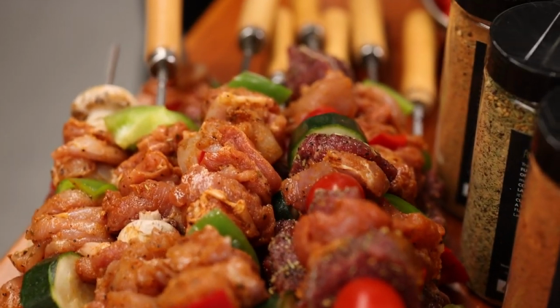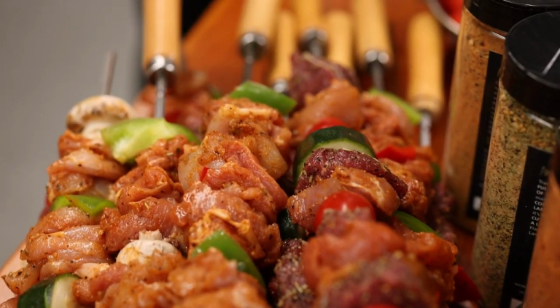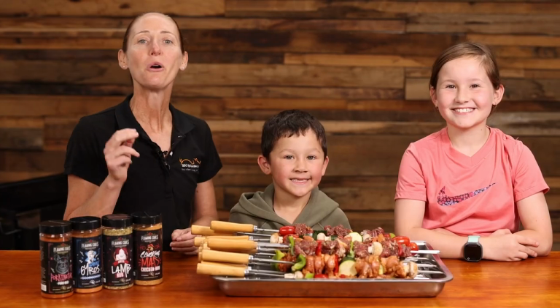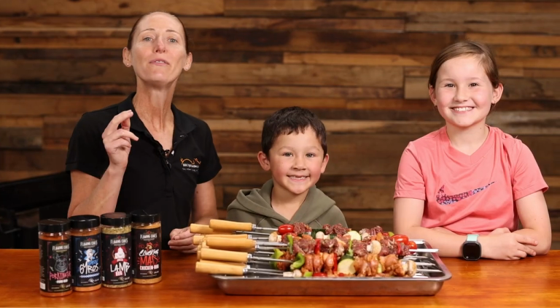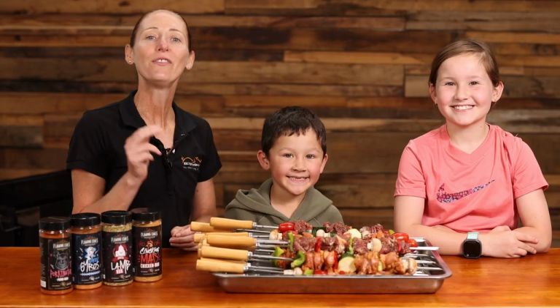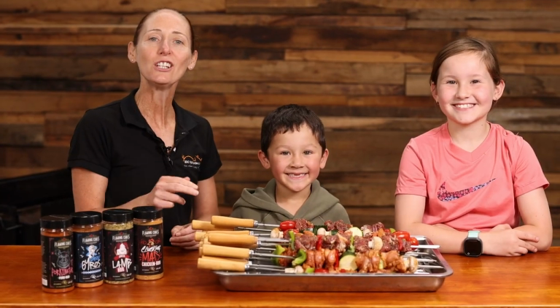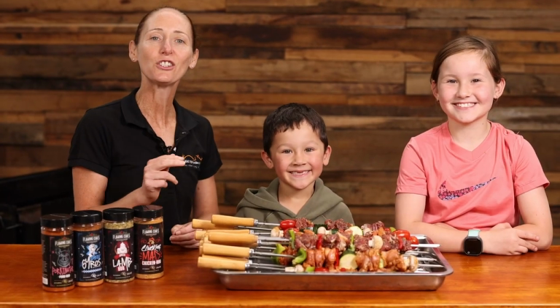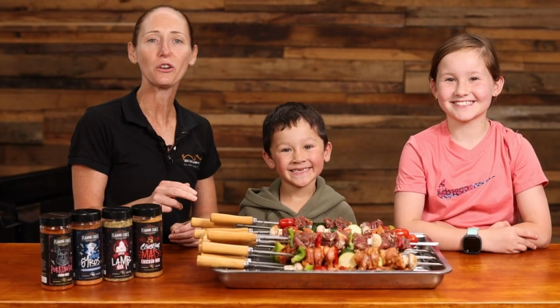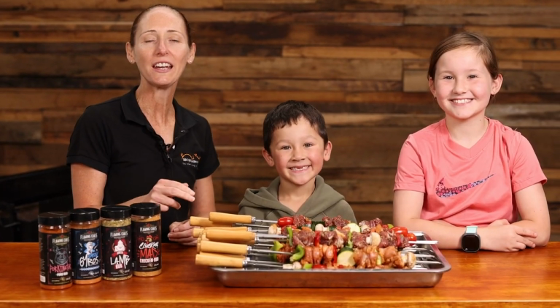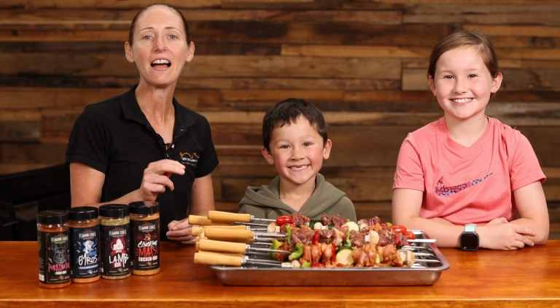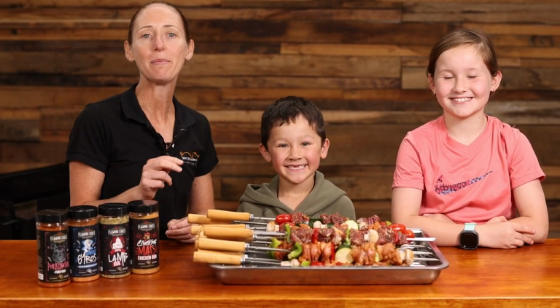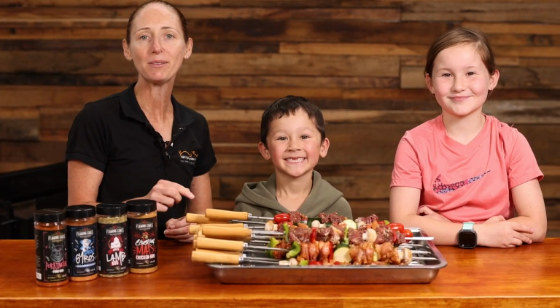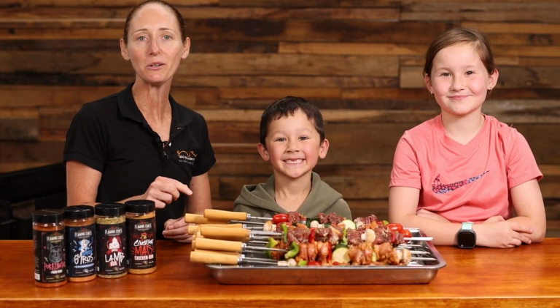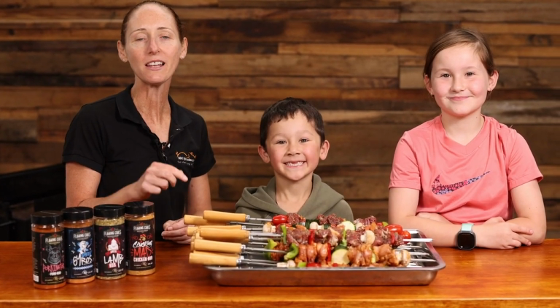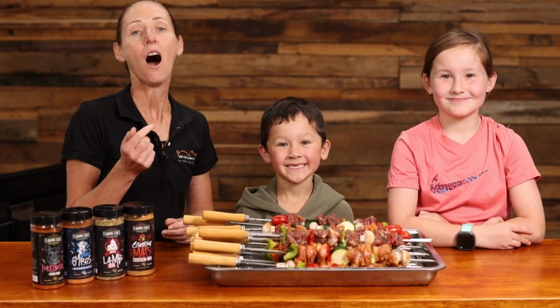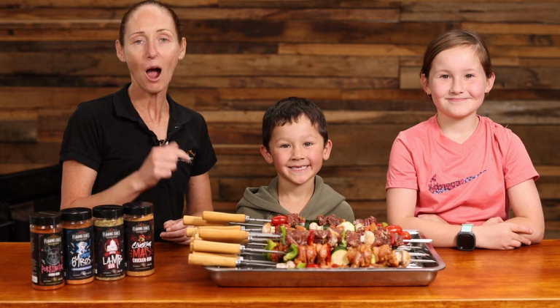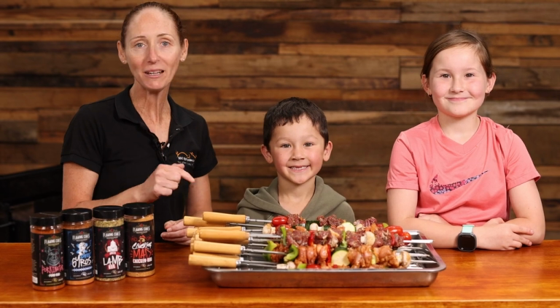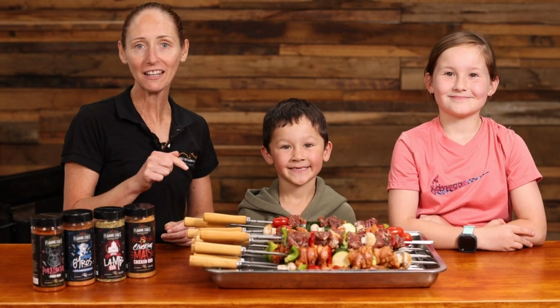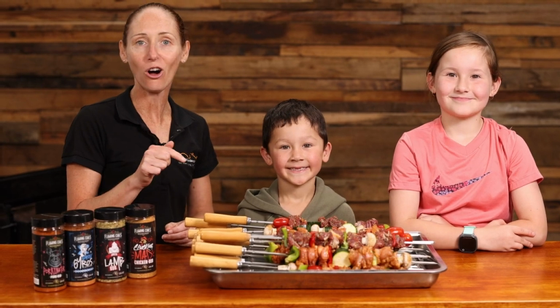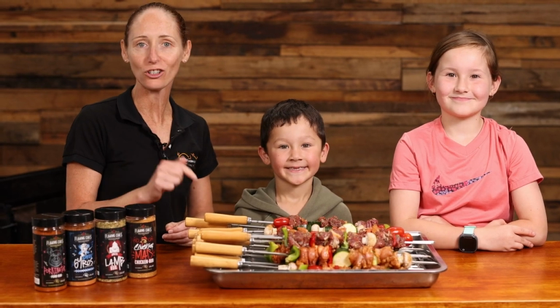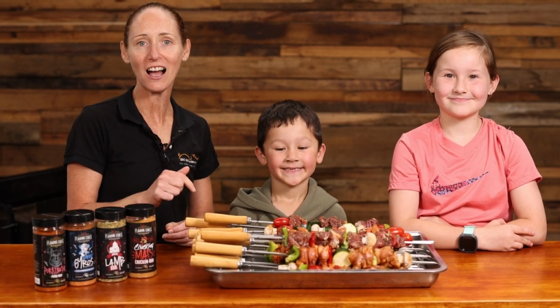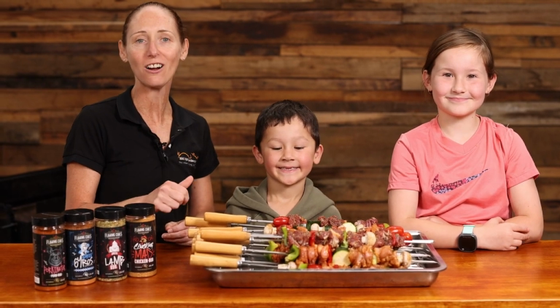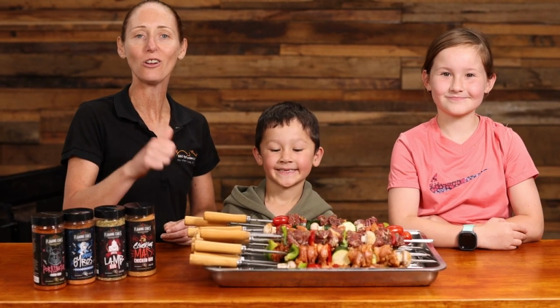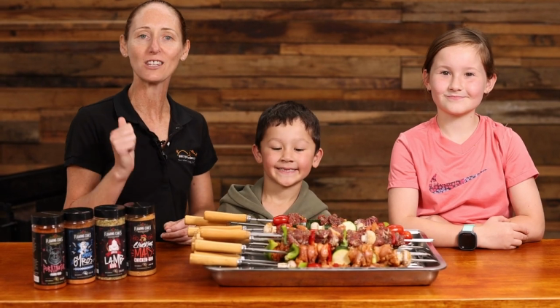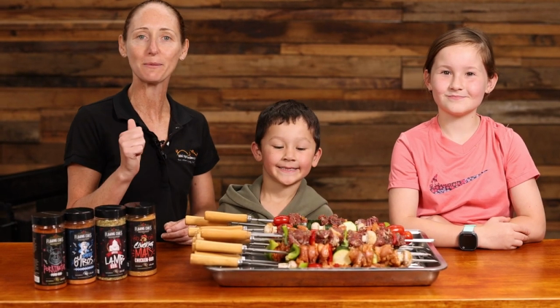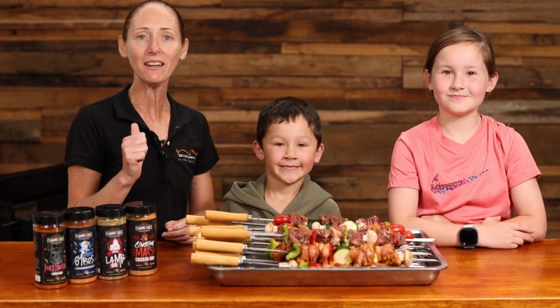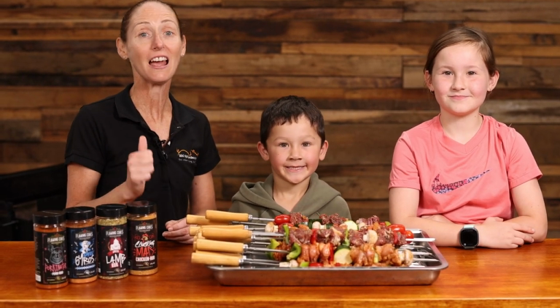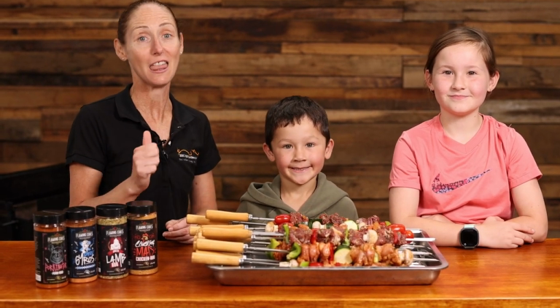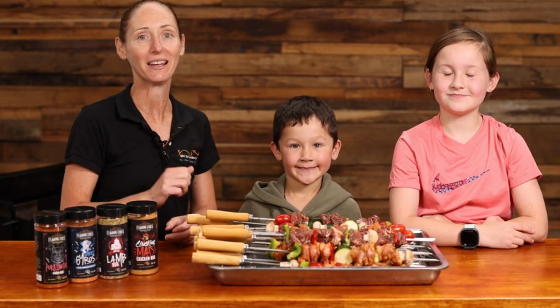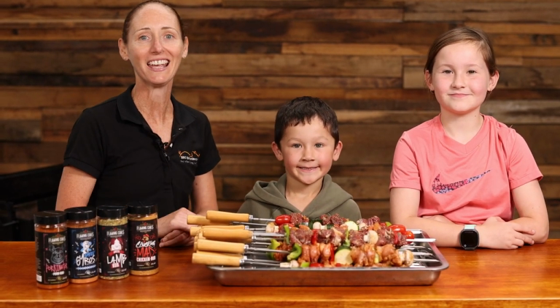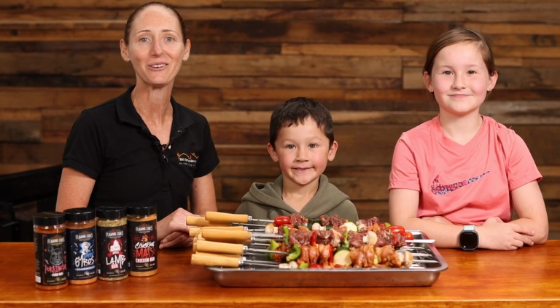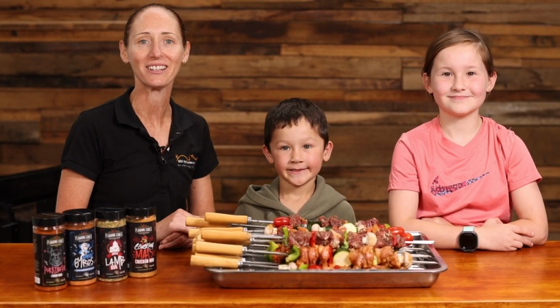So we've finished skewering our kebab skewers. I'm going to get the hot charcoal onto the spit and then we're going to get cooking.